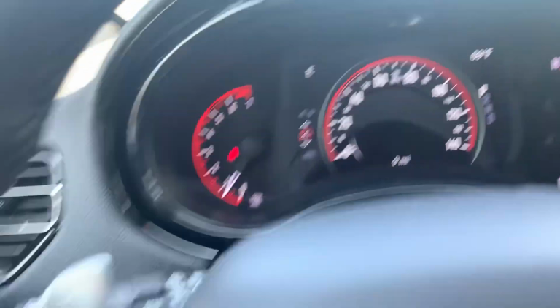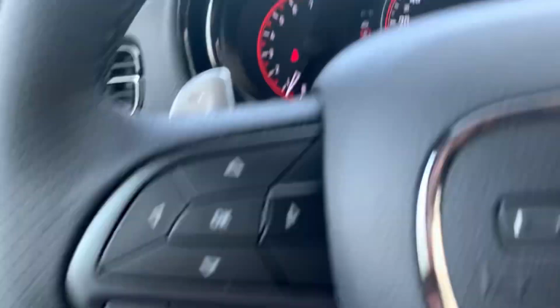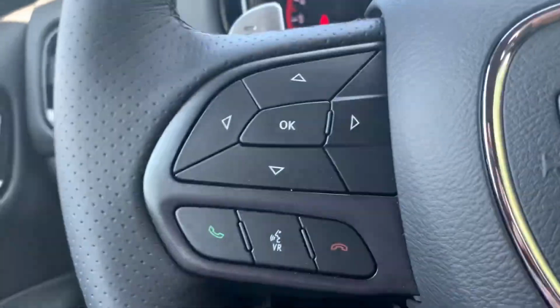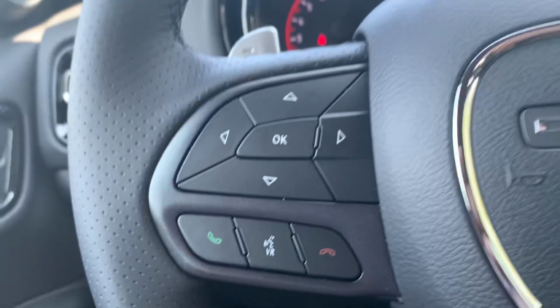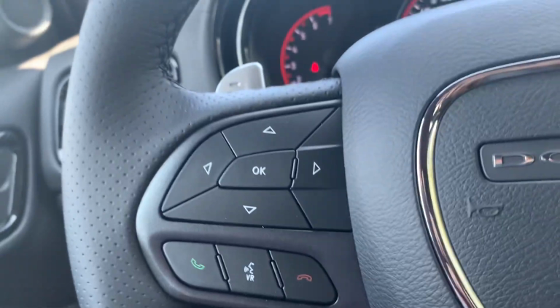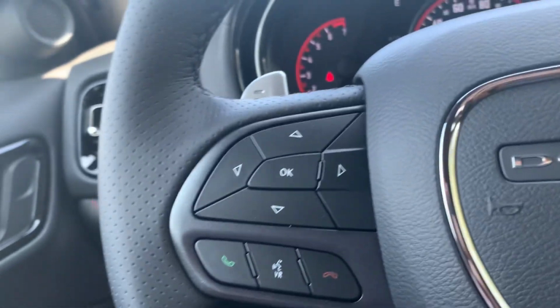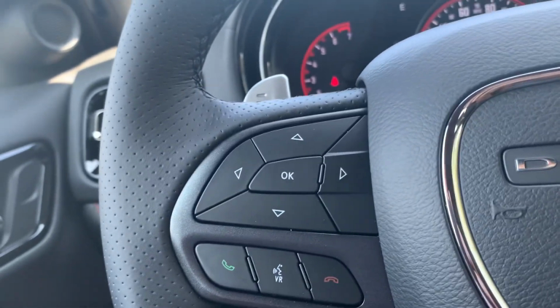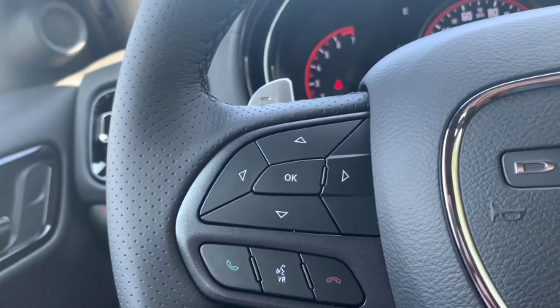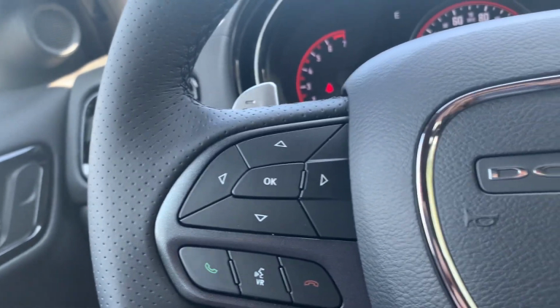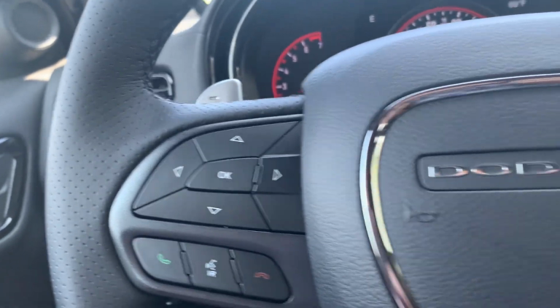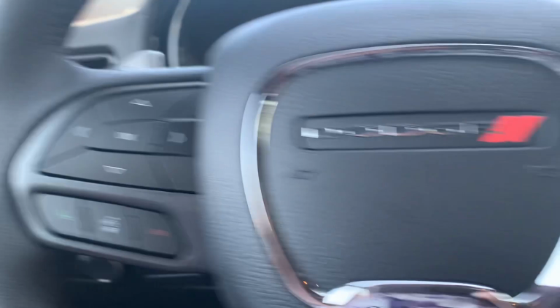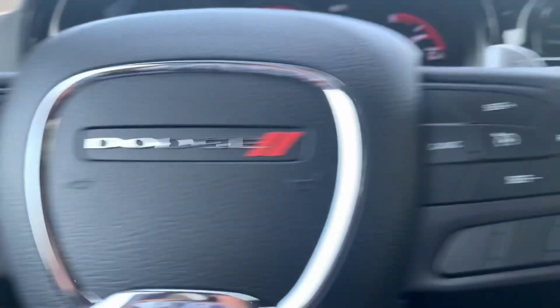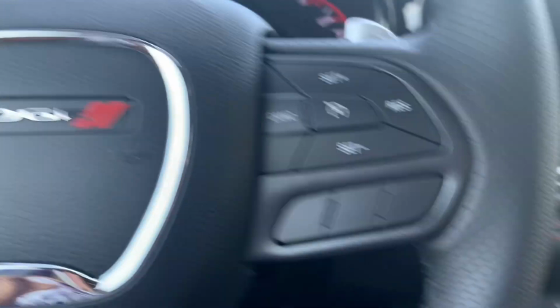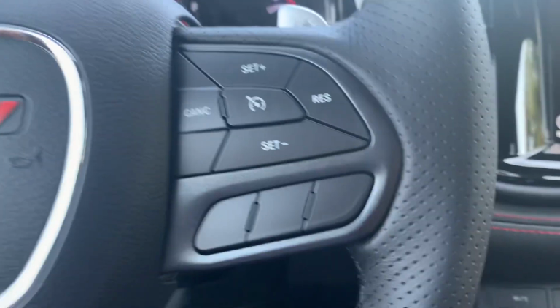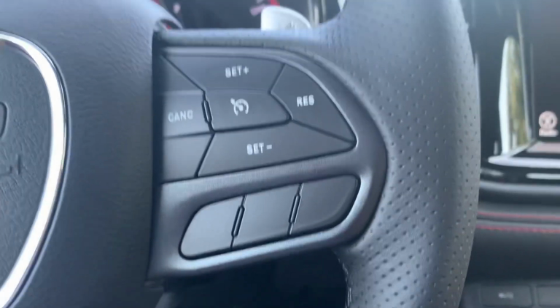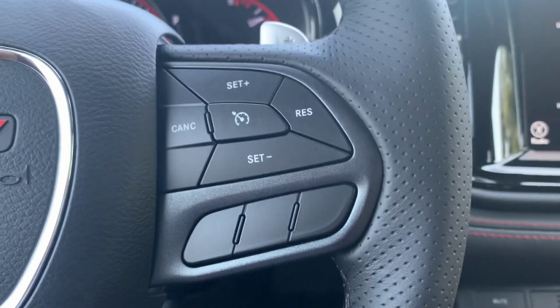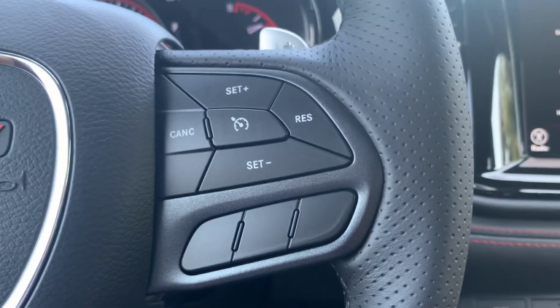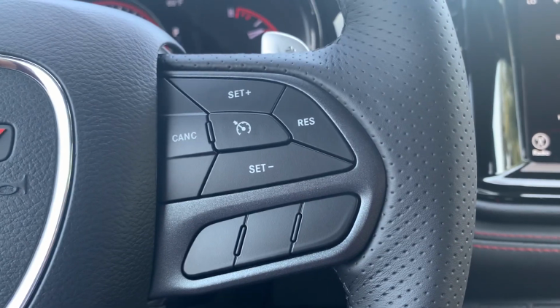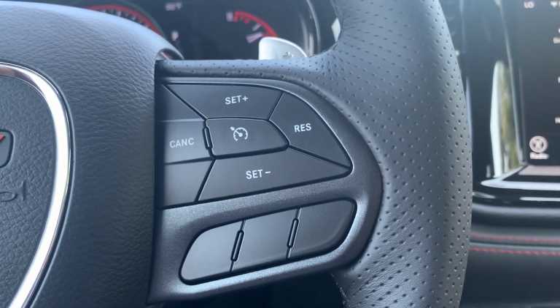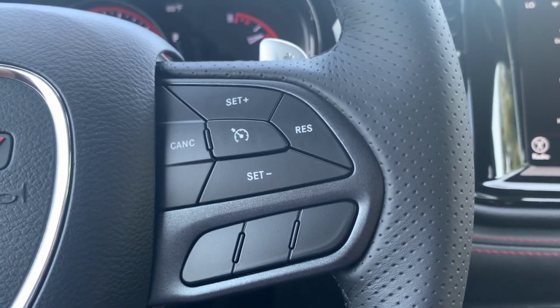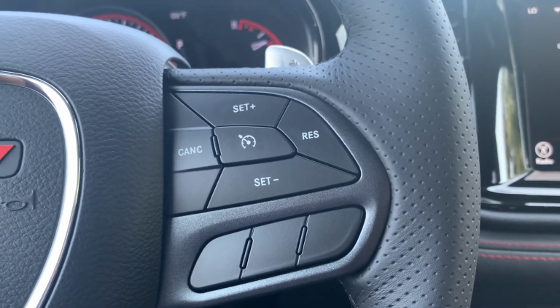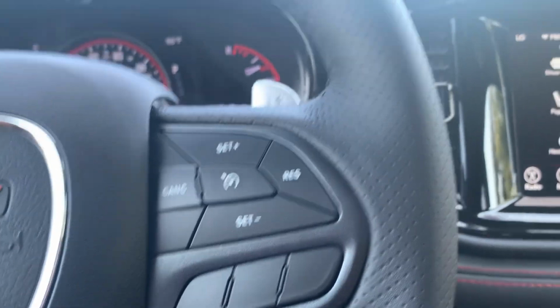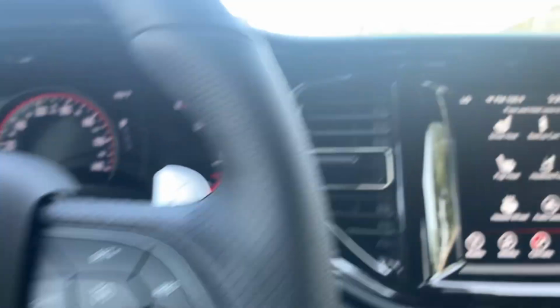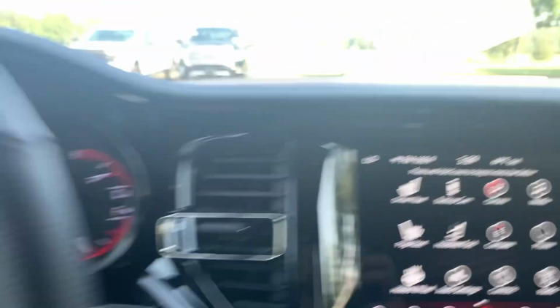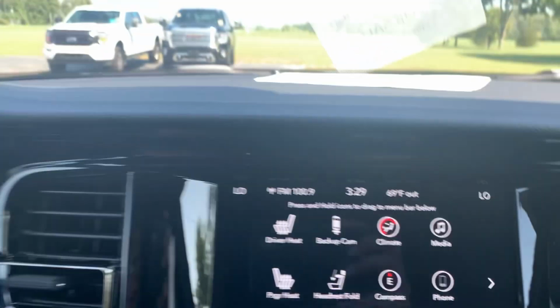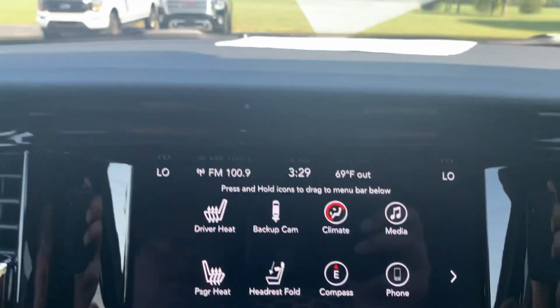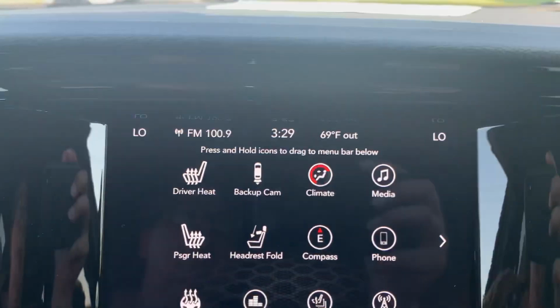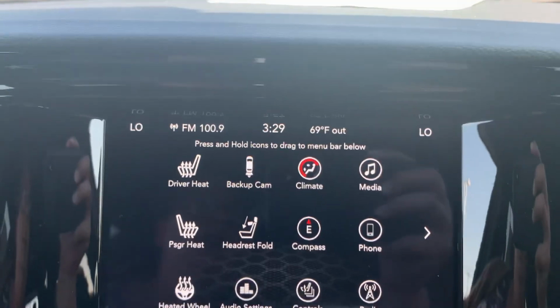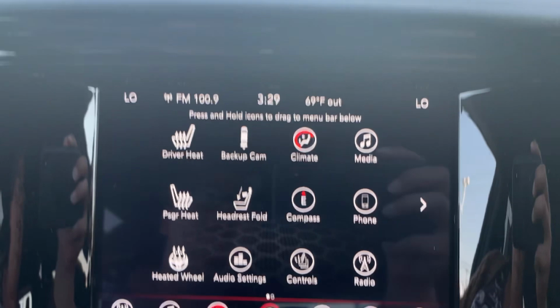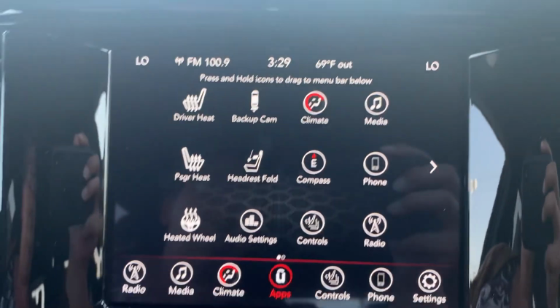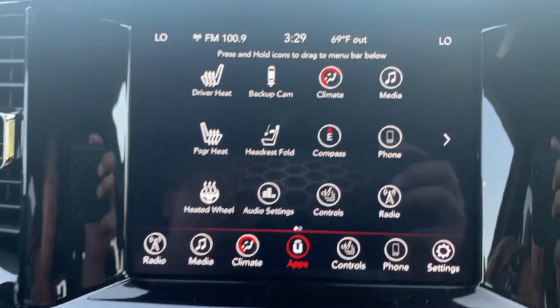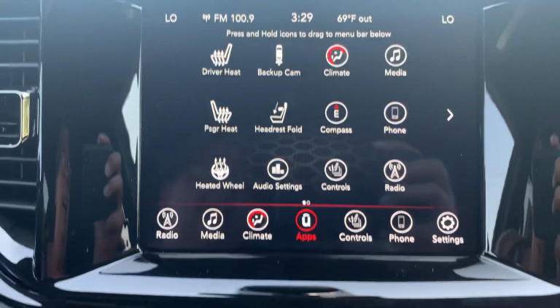Menu controls, cruise control, and the center stack.